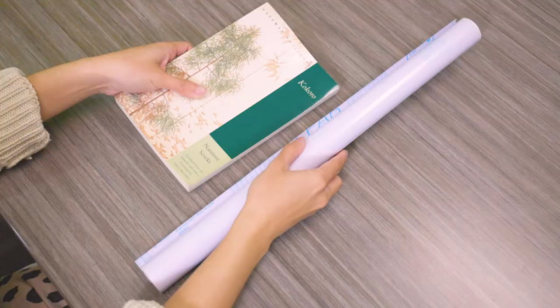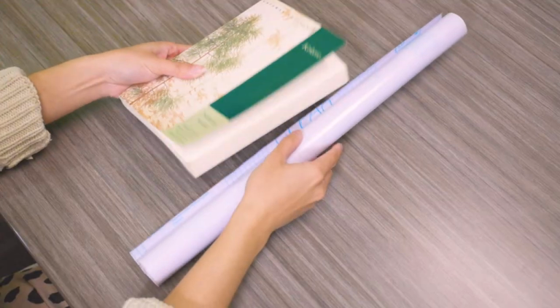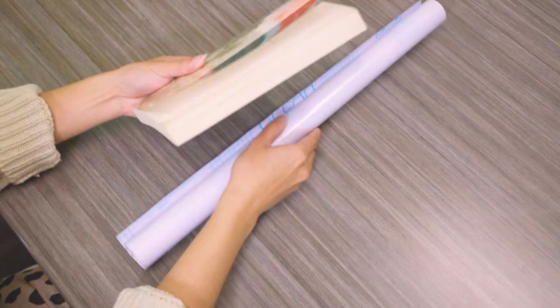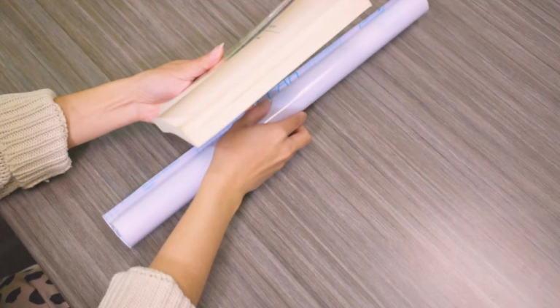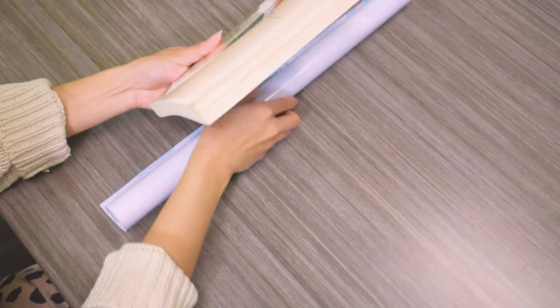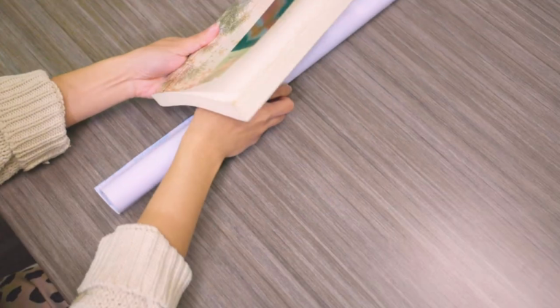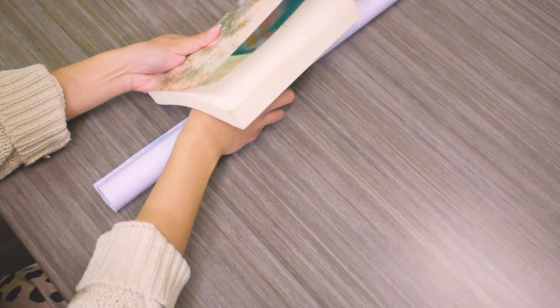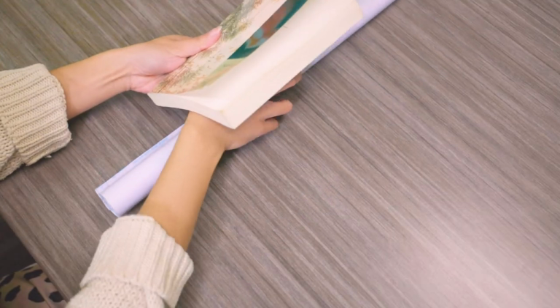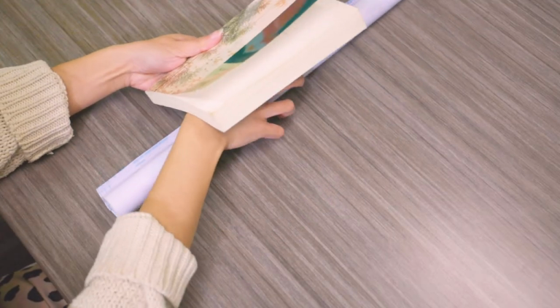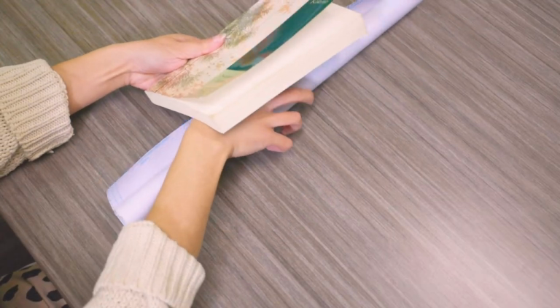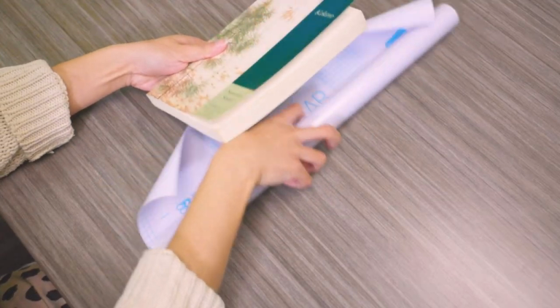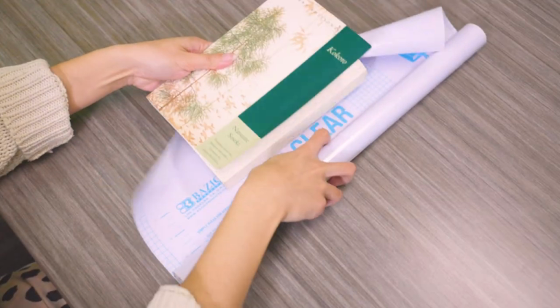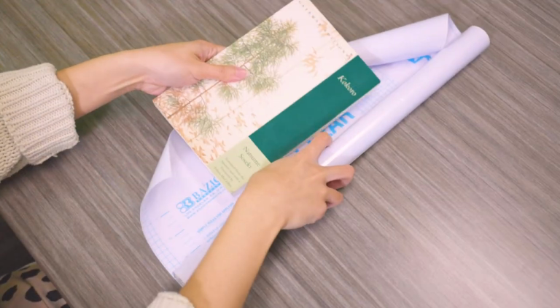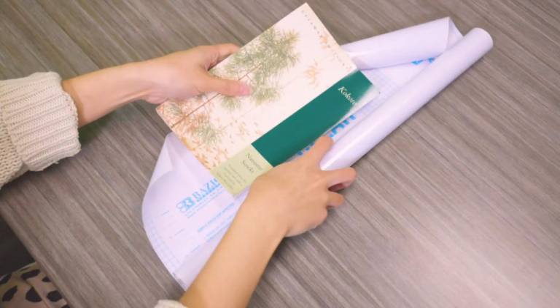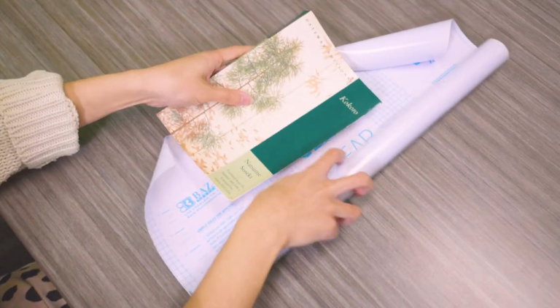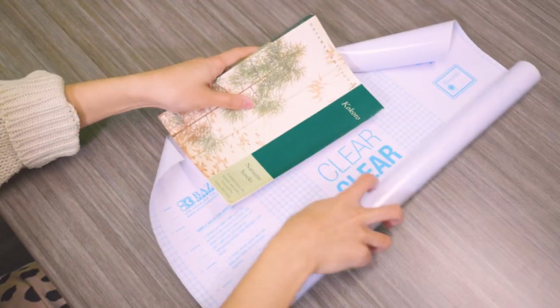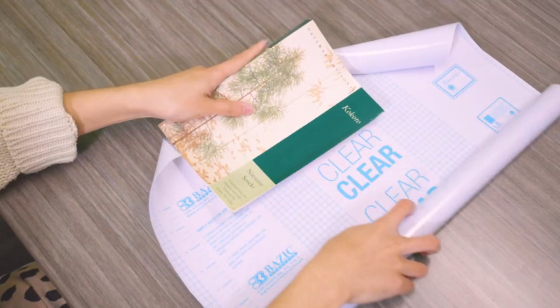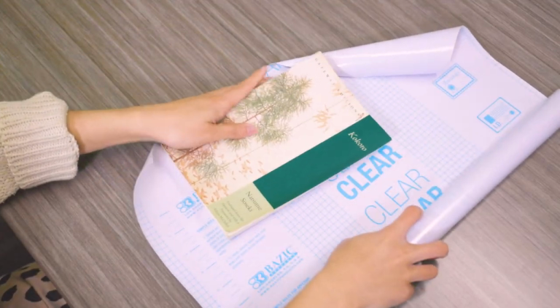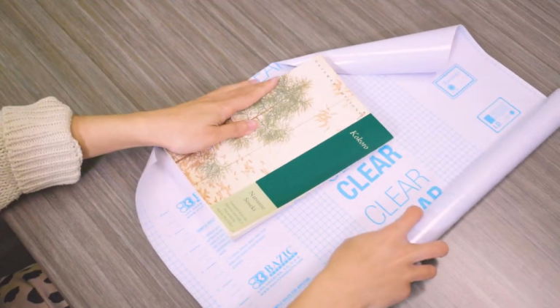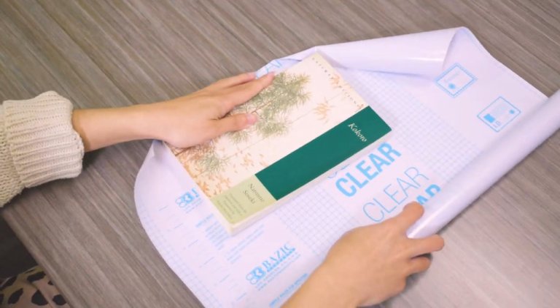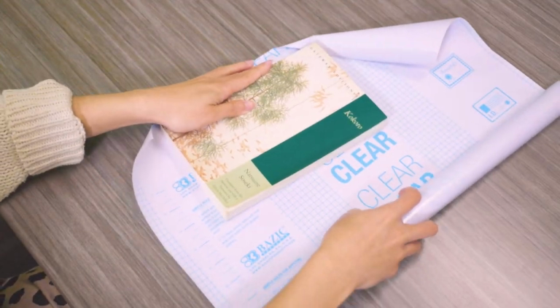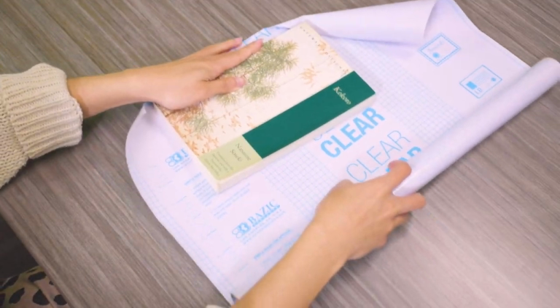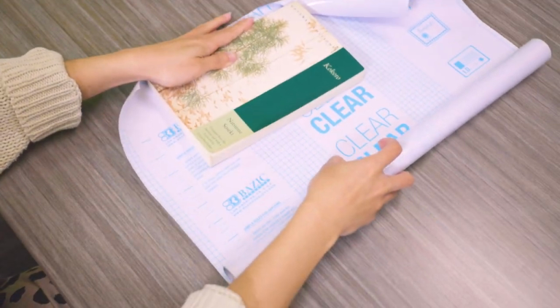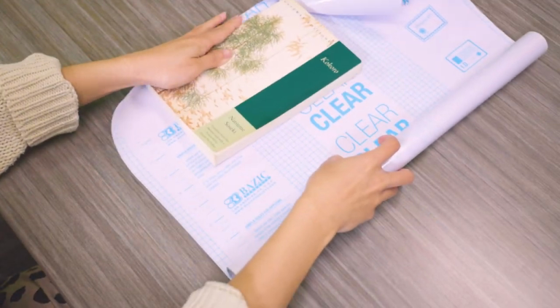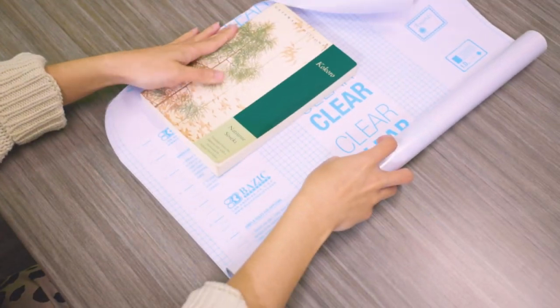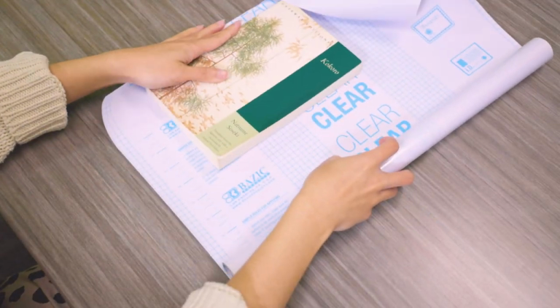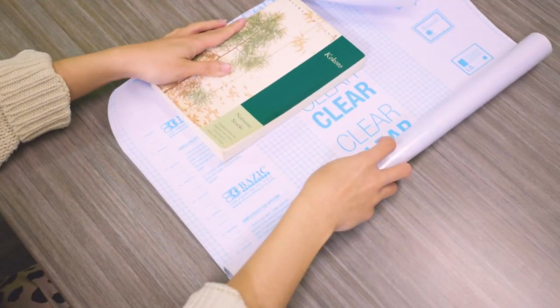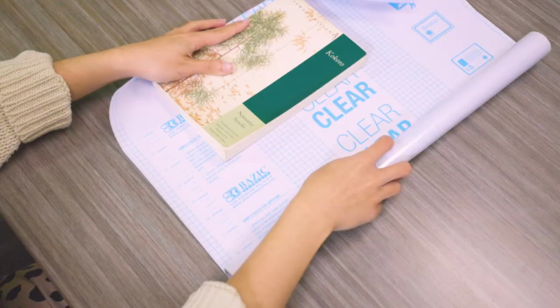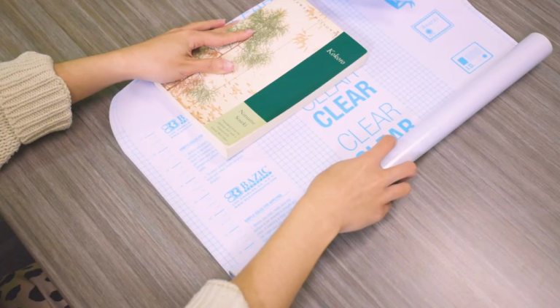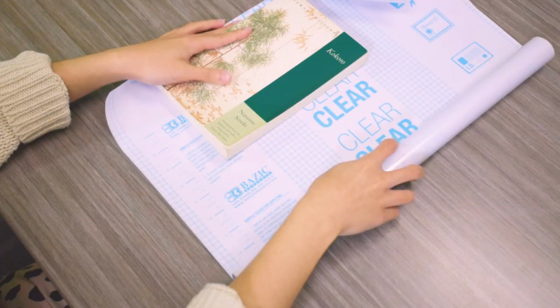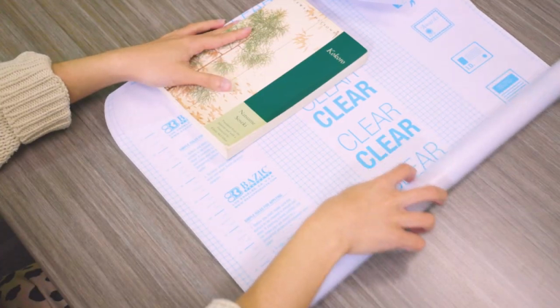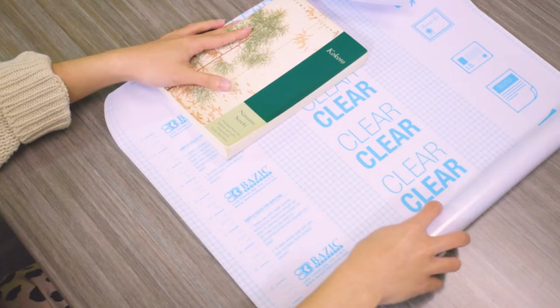Before you apply the clear self-adhesive book cover, make sure the surface of the book is clean and free from any dust or debris.